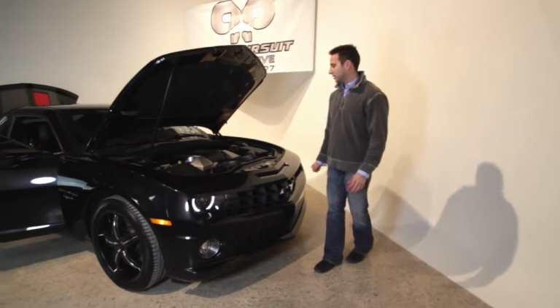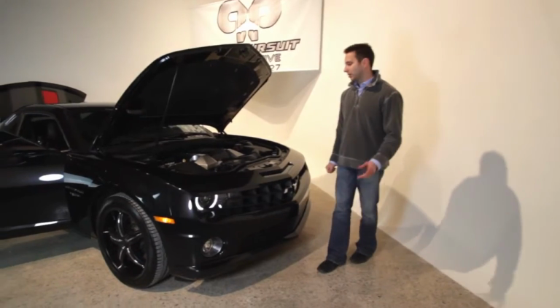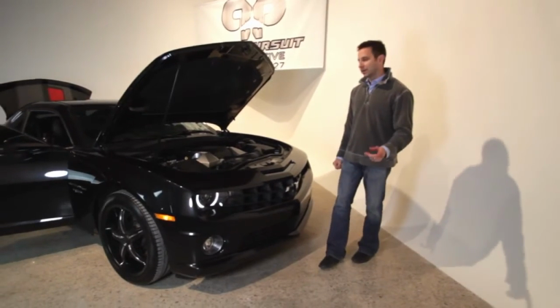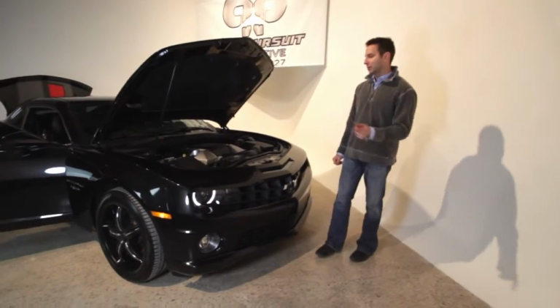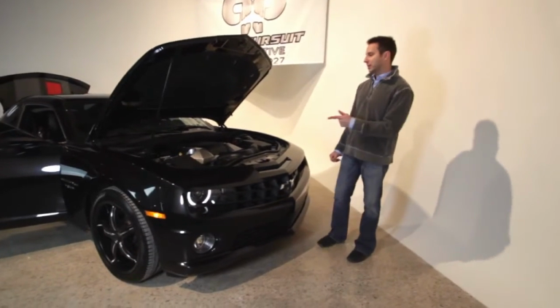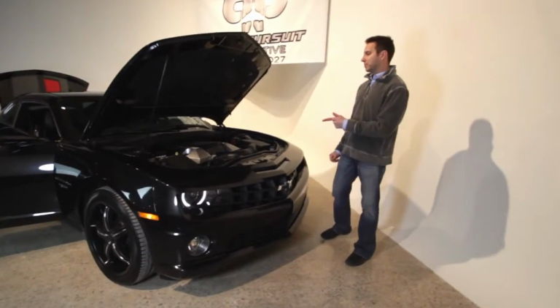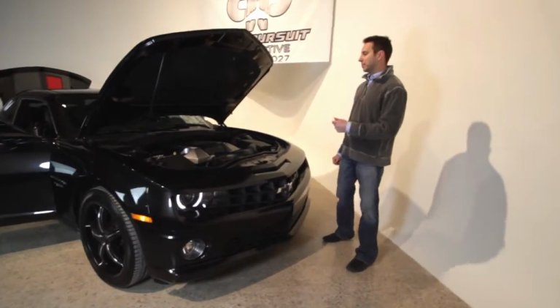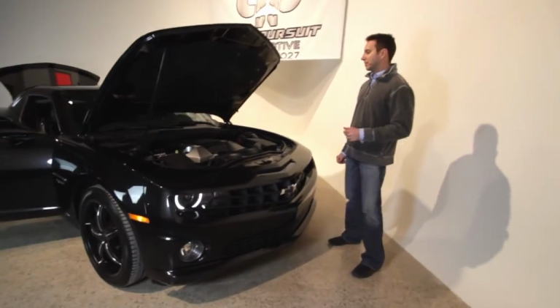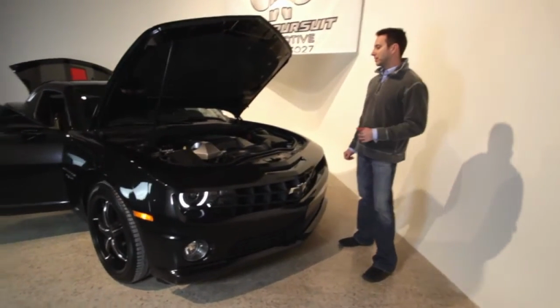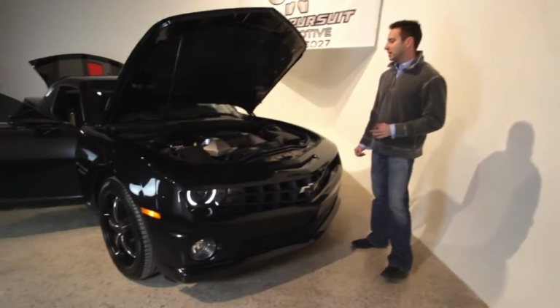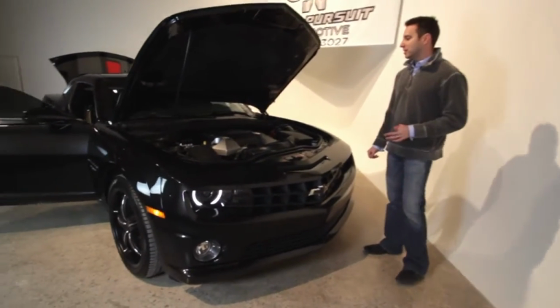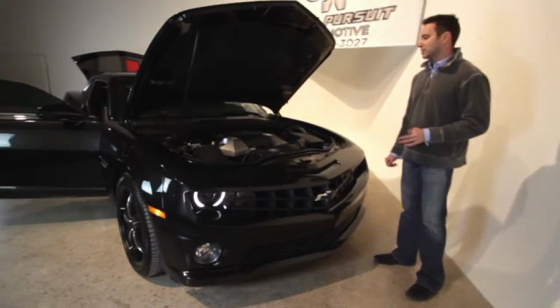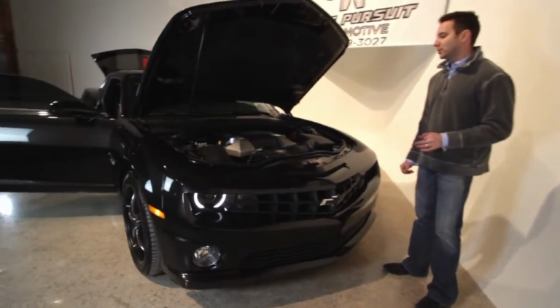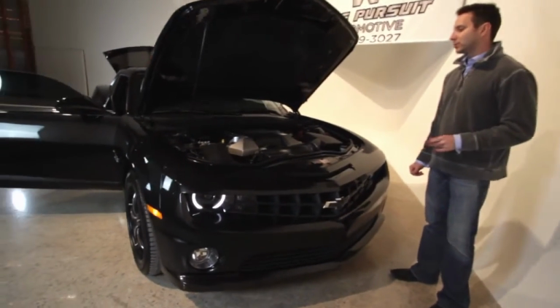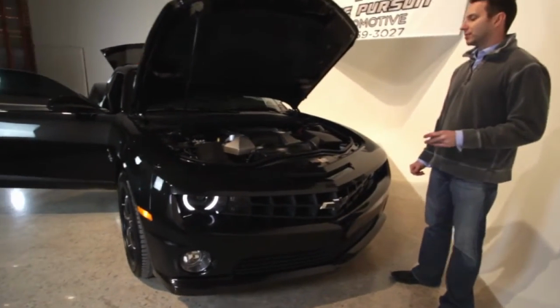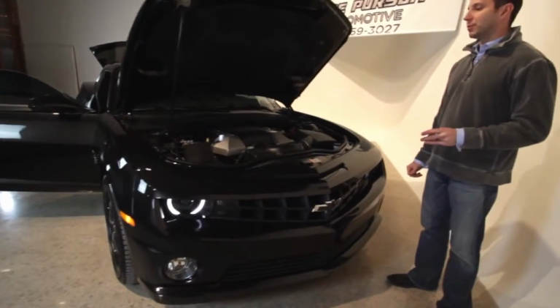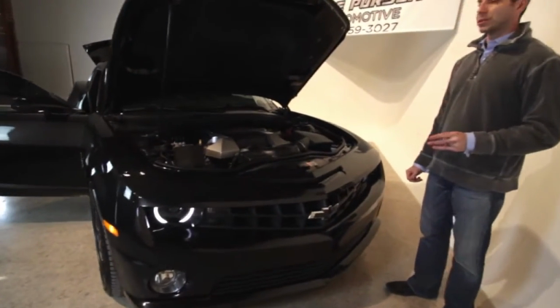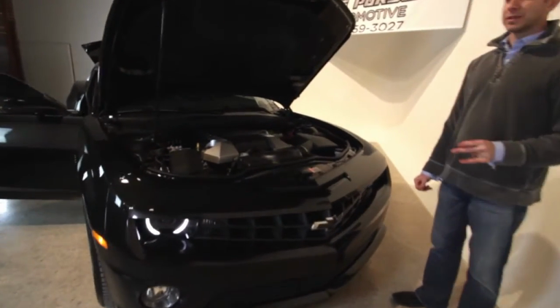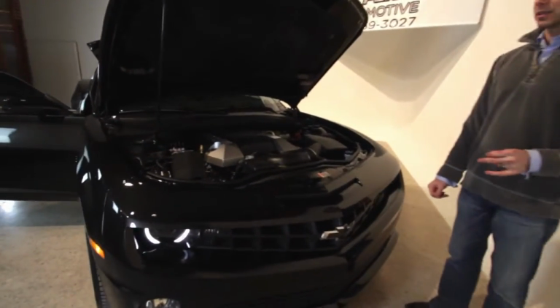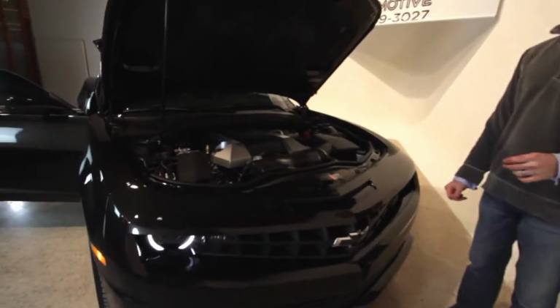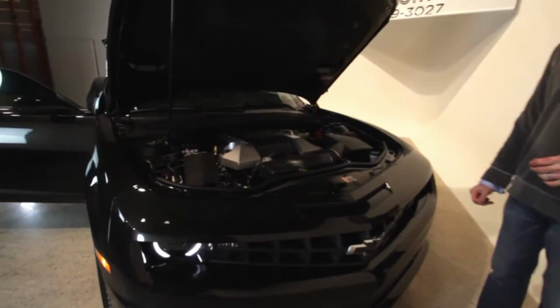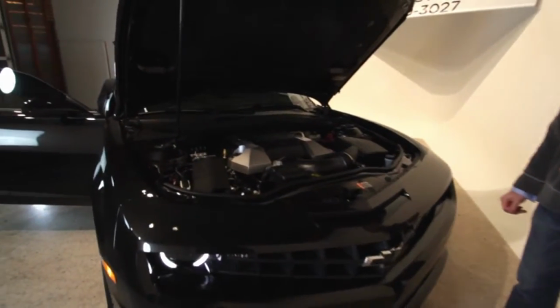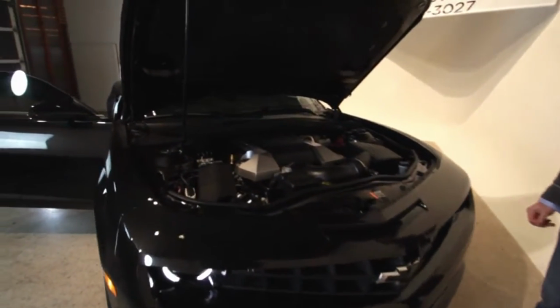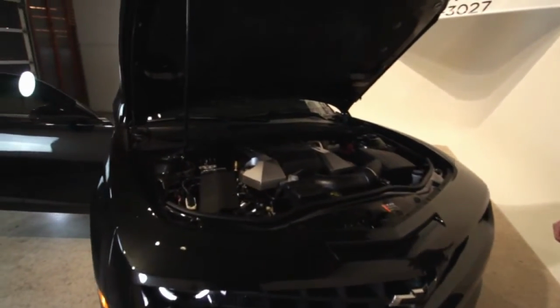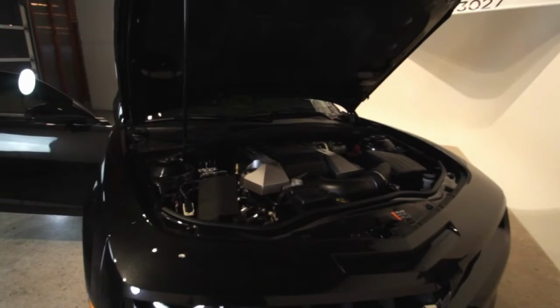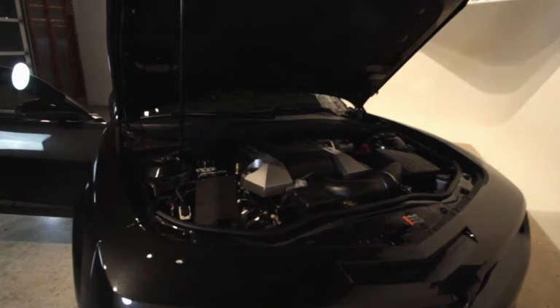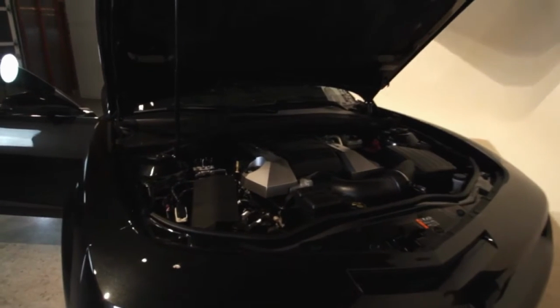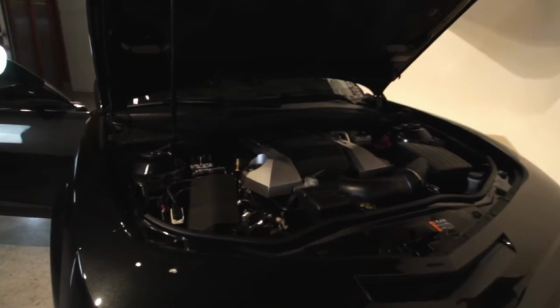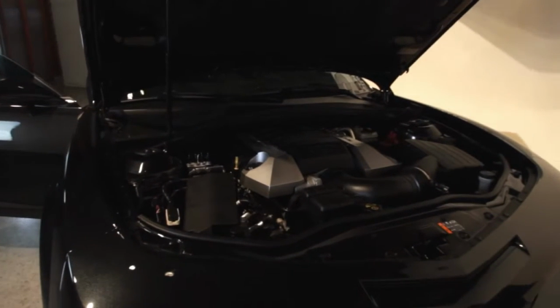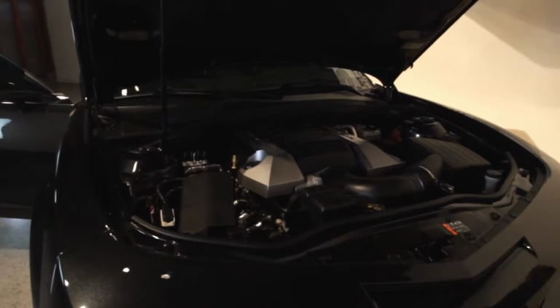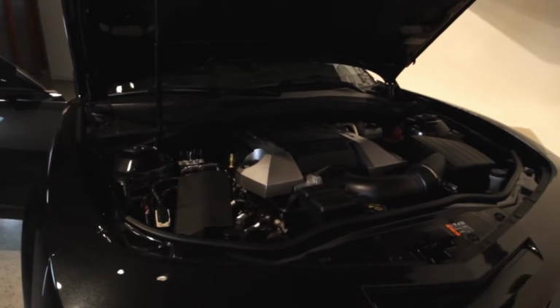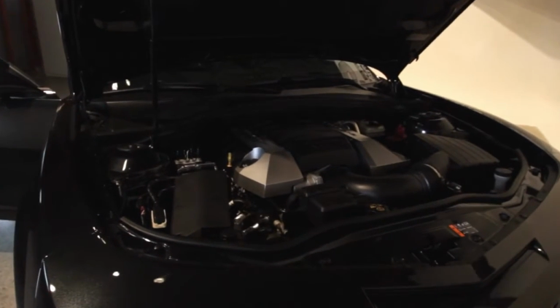Starting over here with the engine bay, we have the 6.2 liter 426 horsepower V8 engine — just a monster power plant.